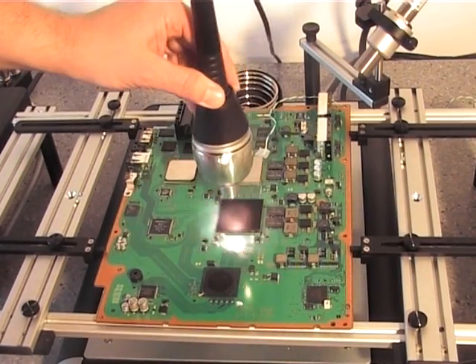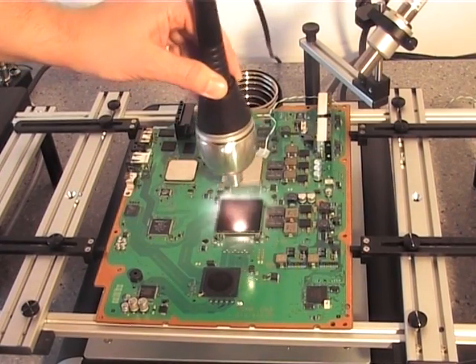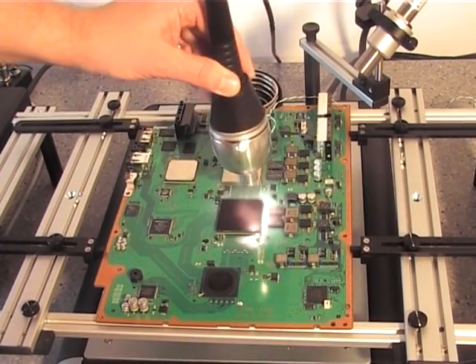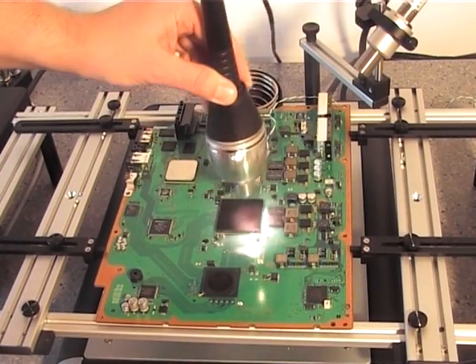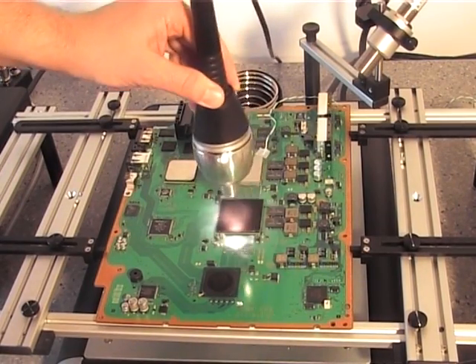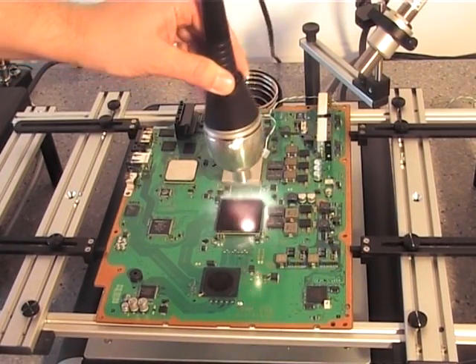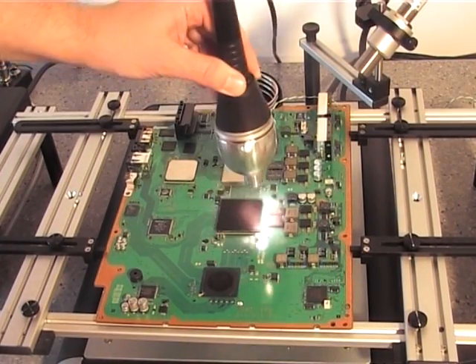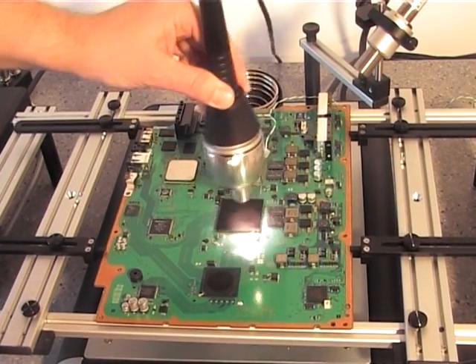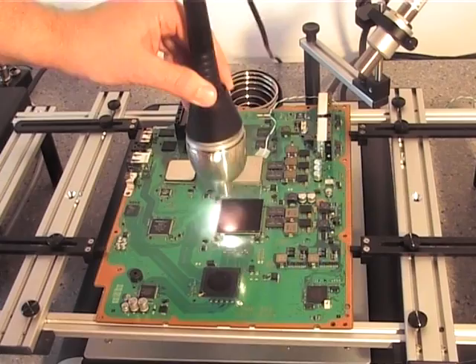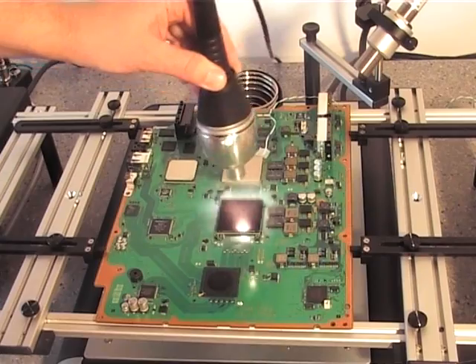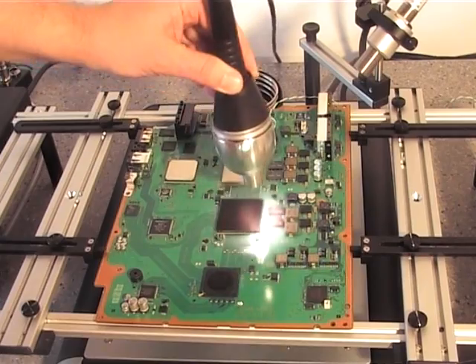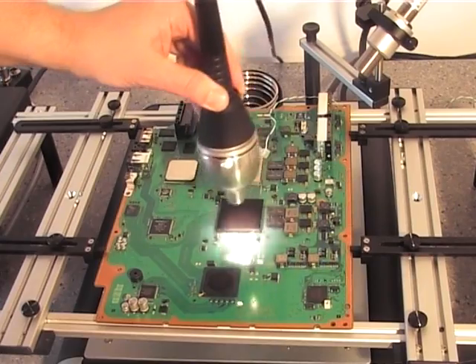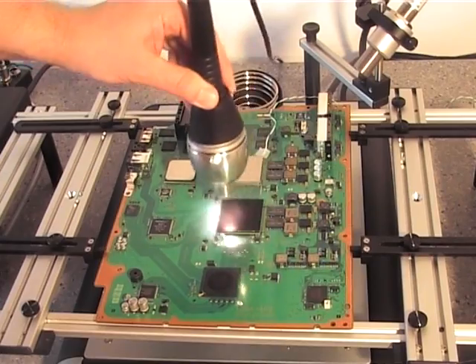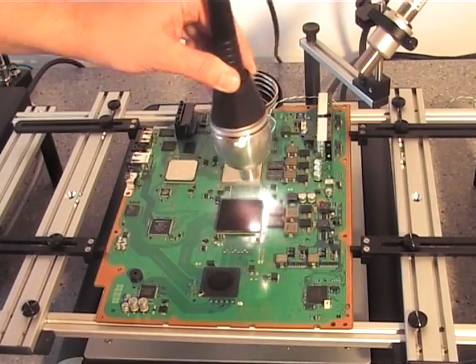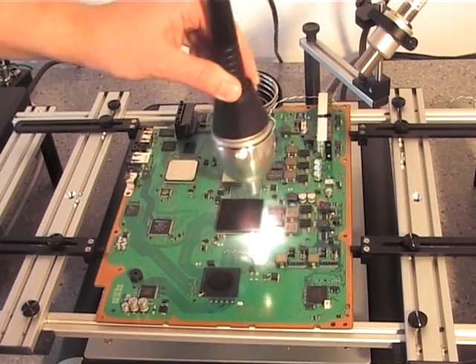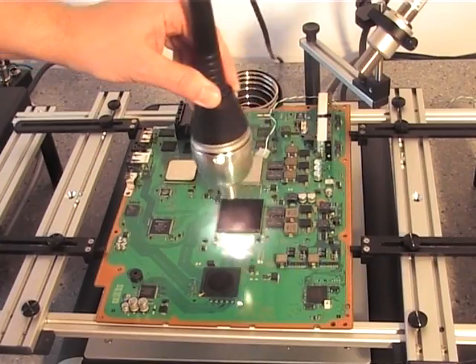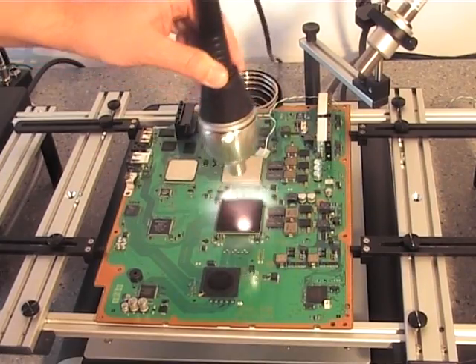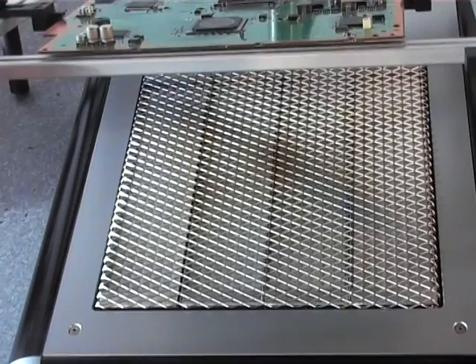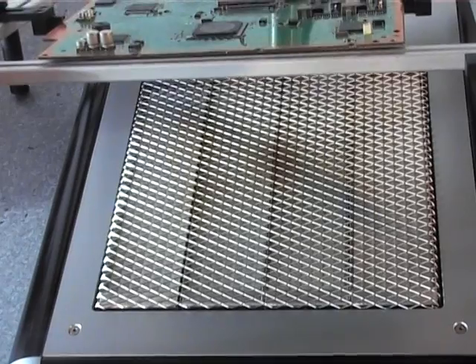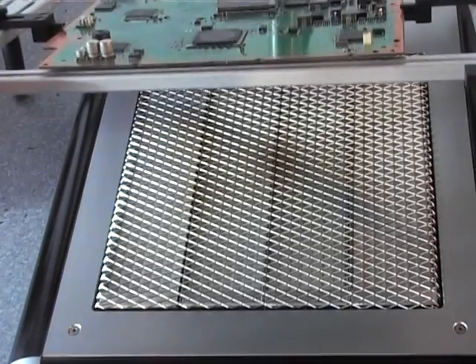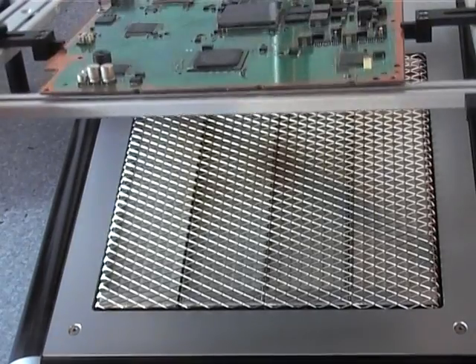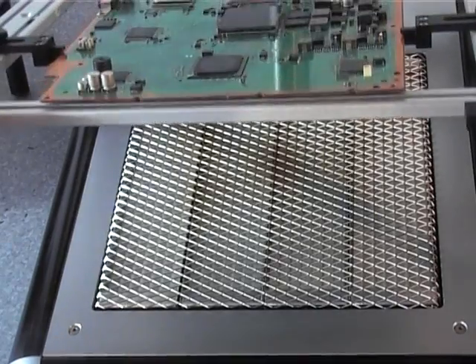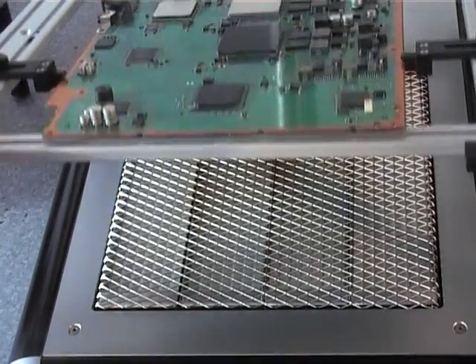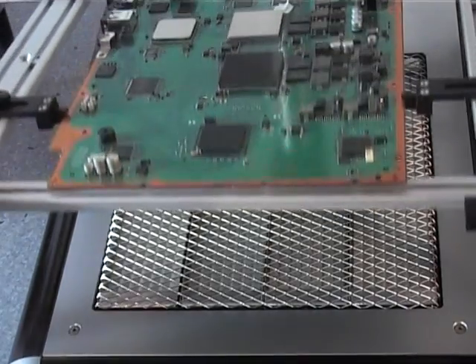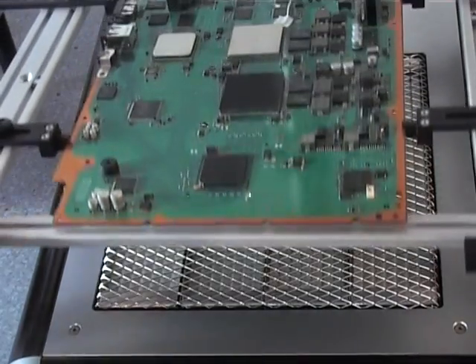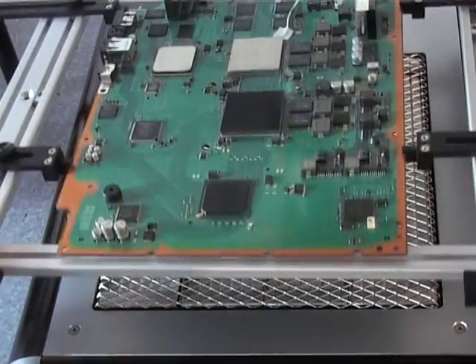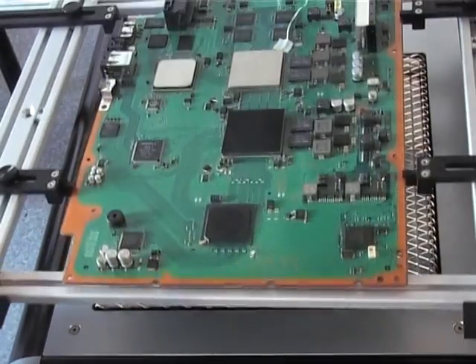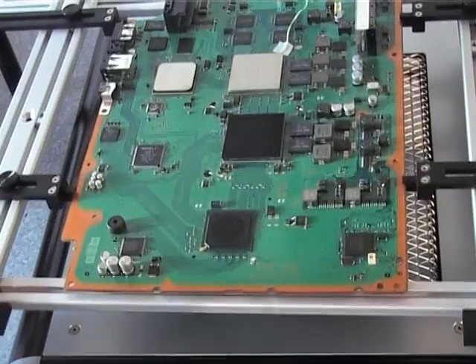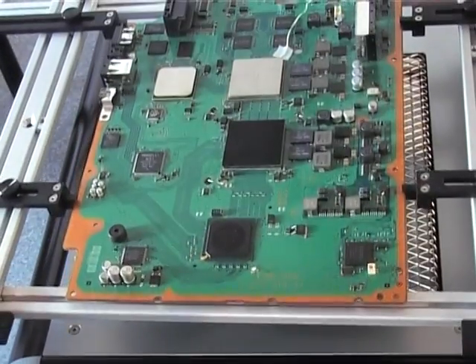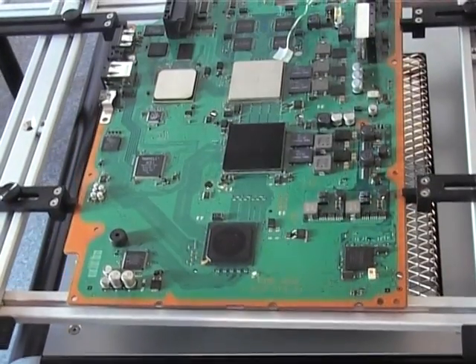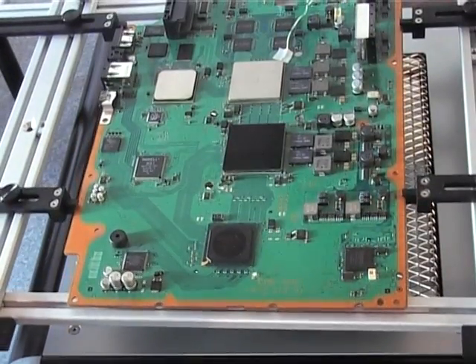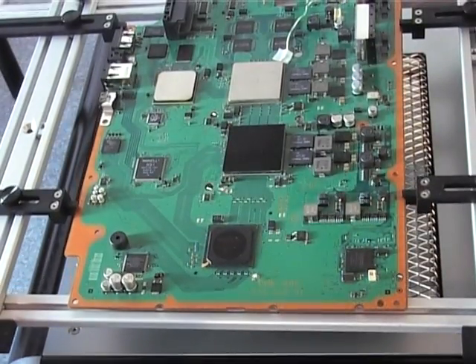For larger PCBs, you can upgrade the back heater from the standard 750W to a 2kW.